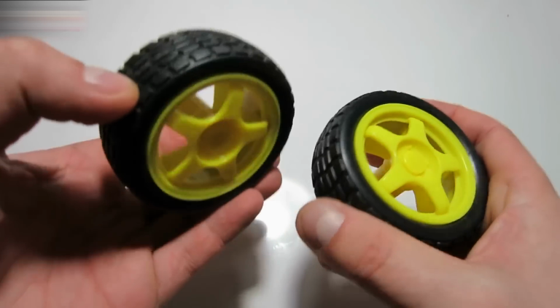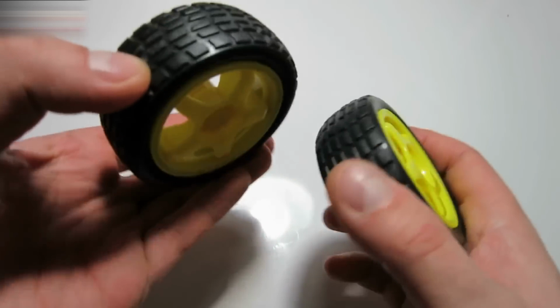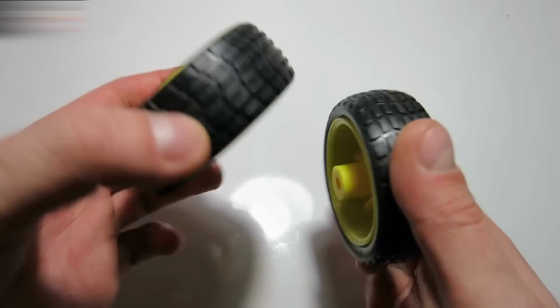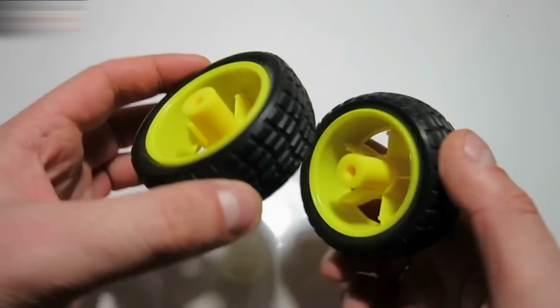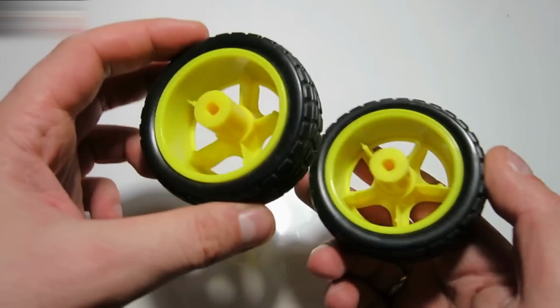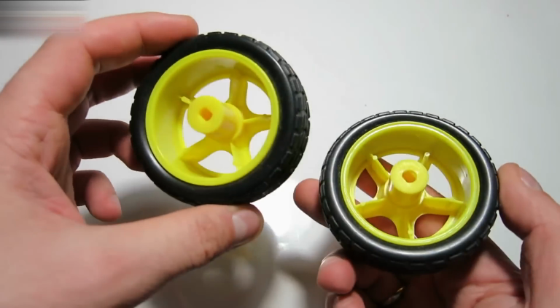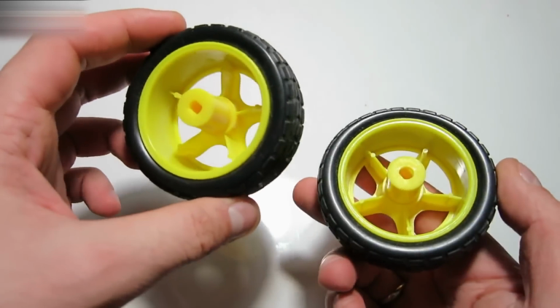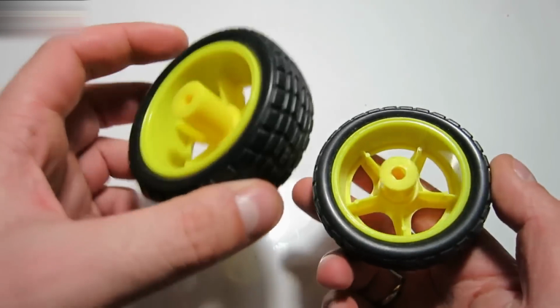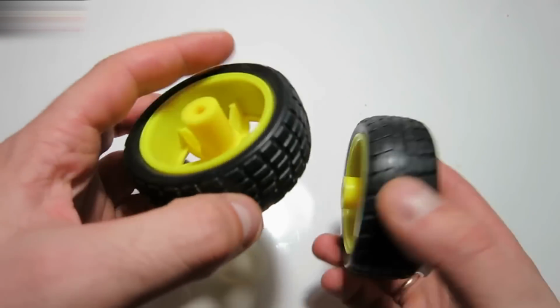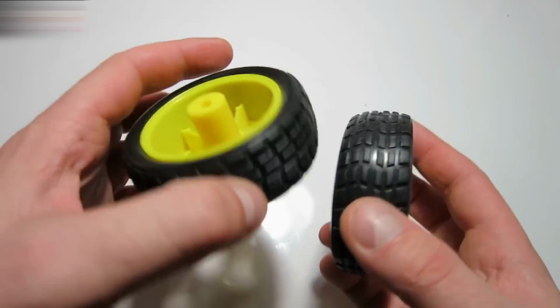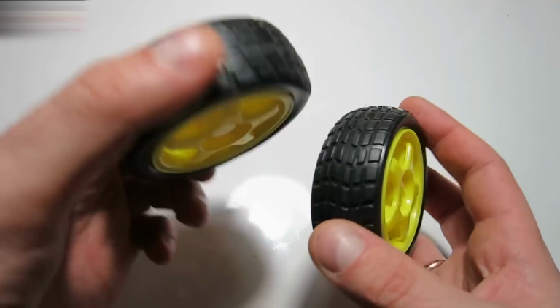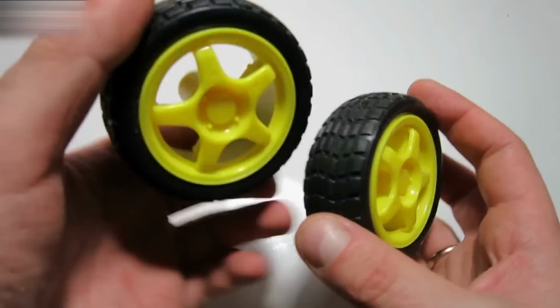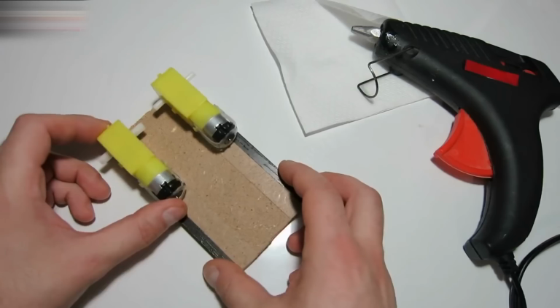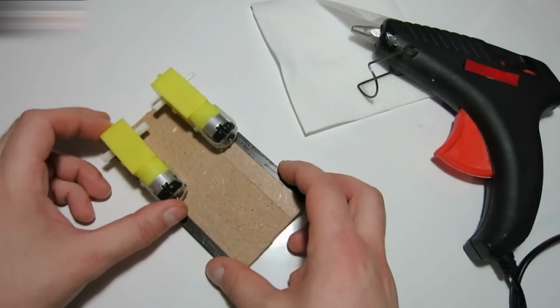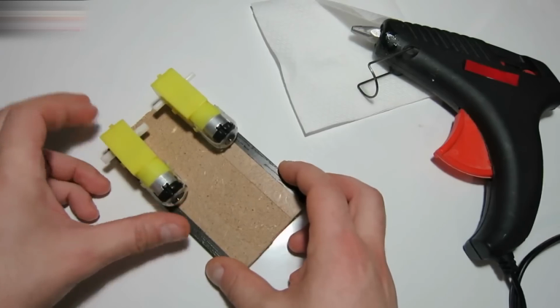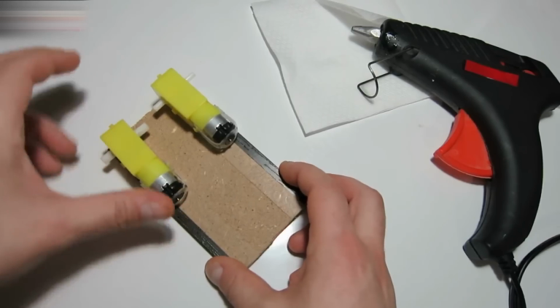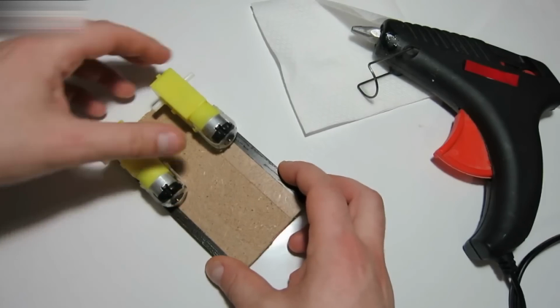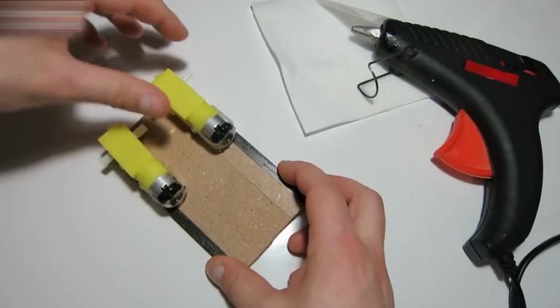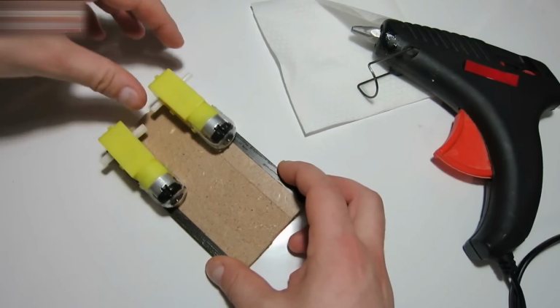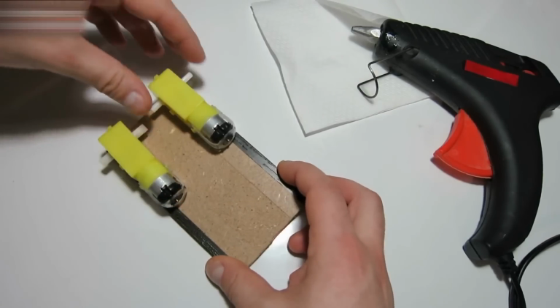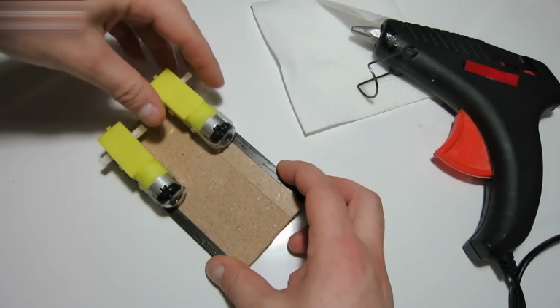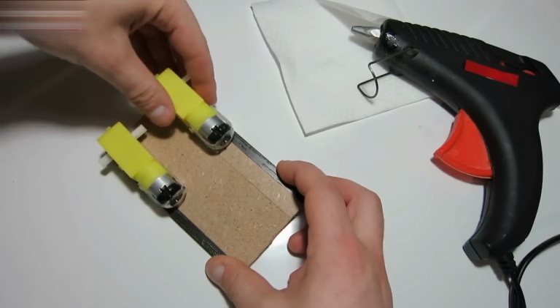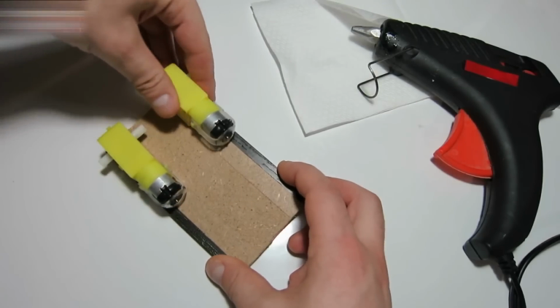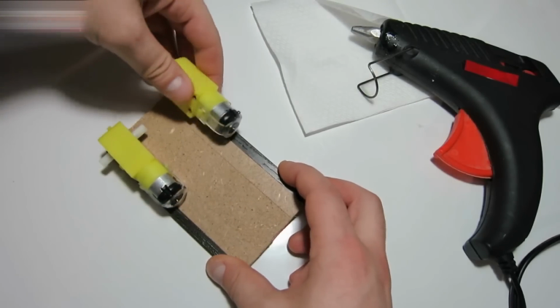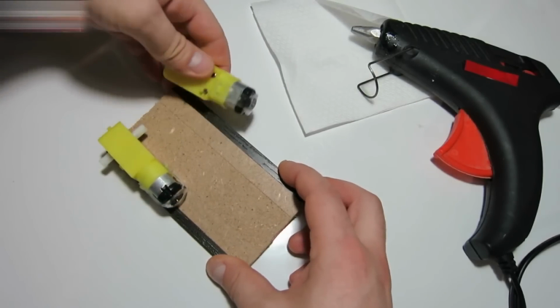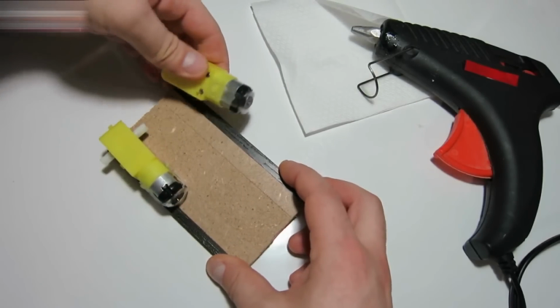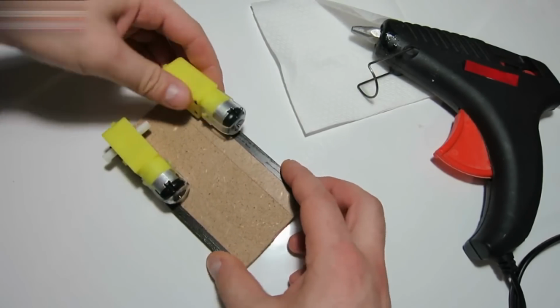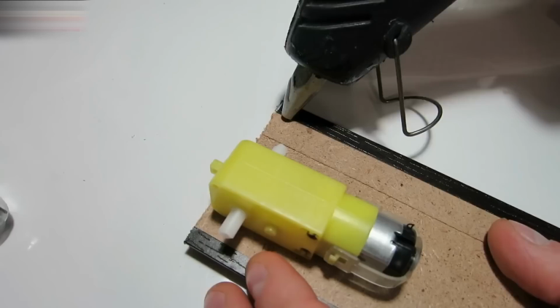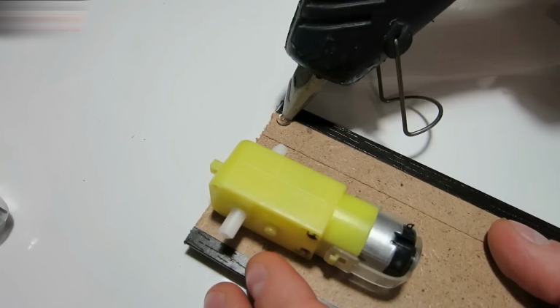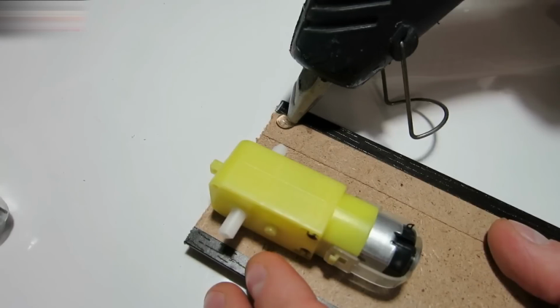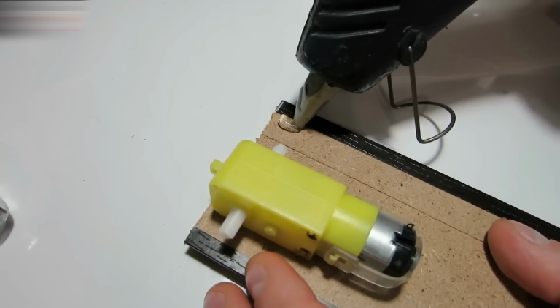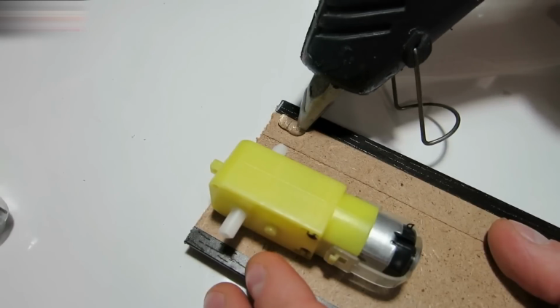All the links for all the equipment used are in the video description below. Use a glue gun to adjust the motors to the board.